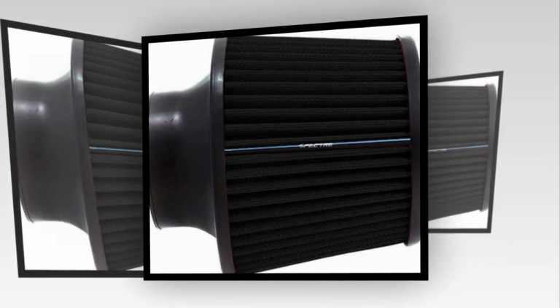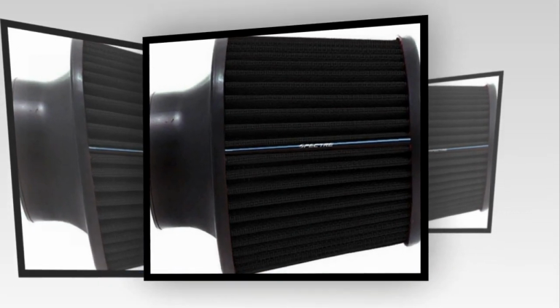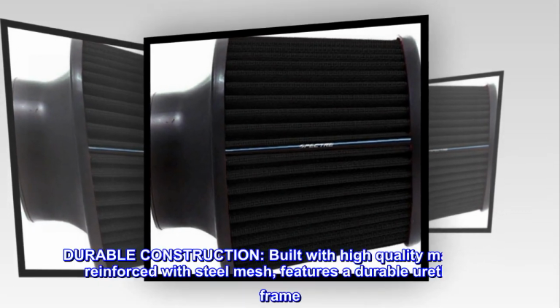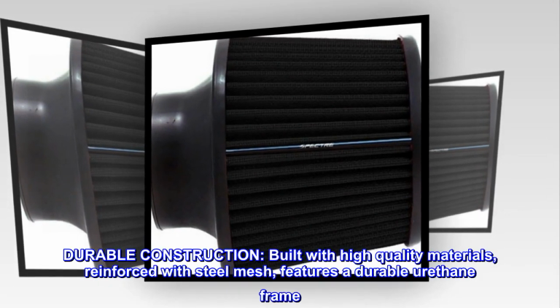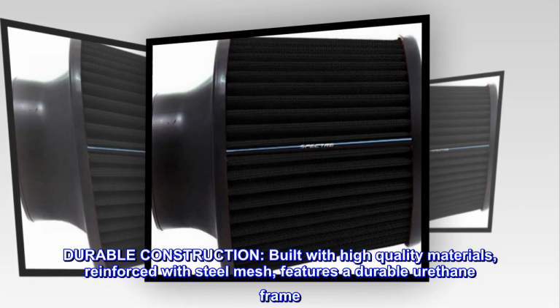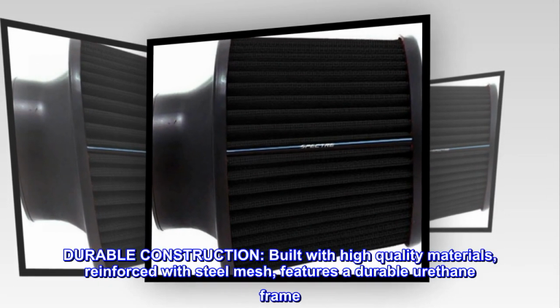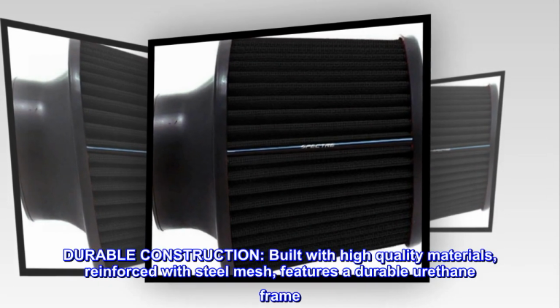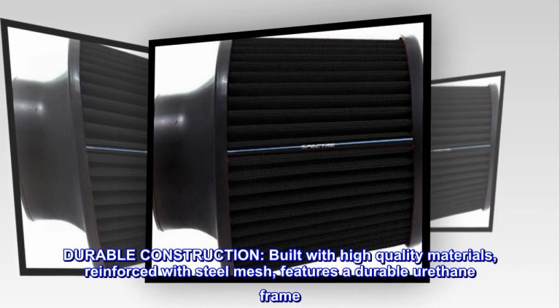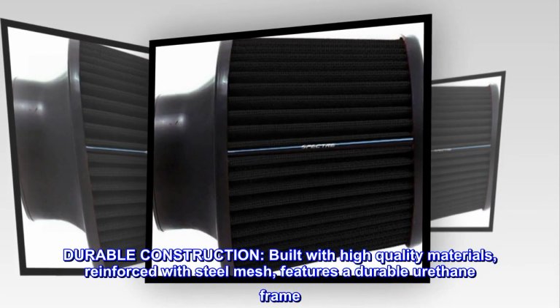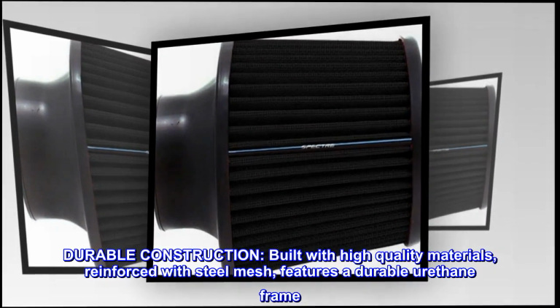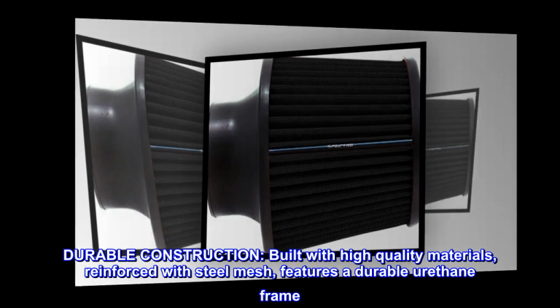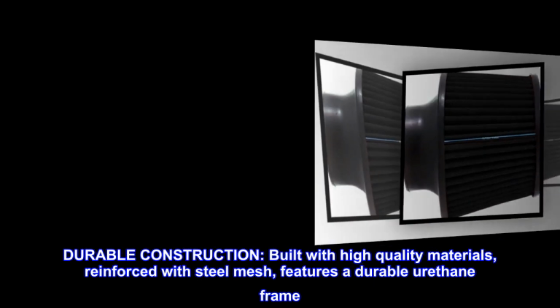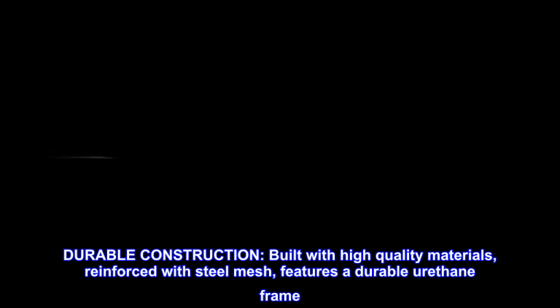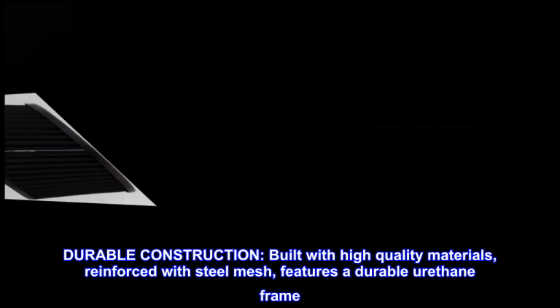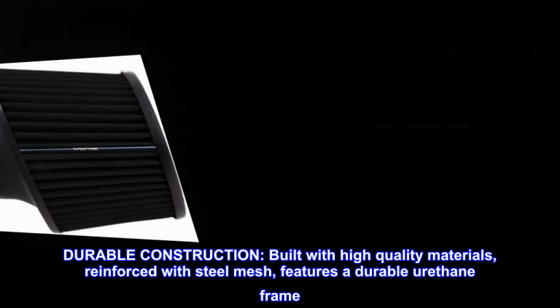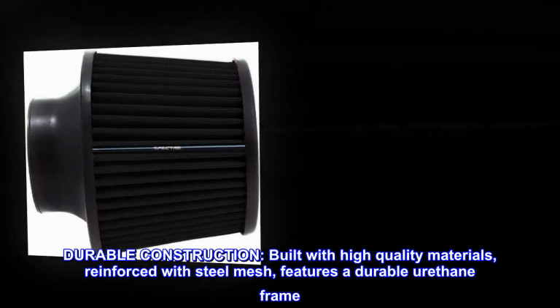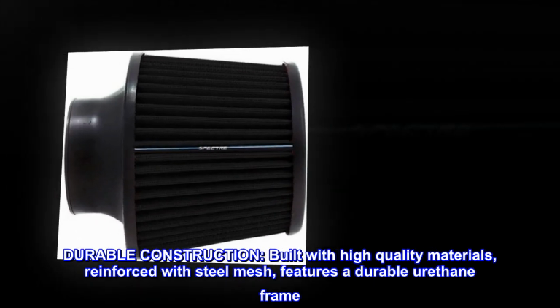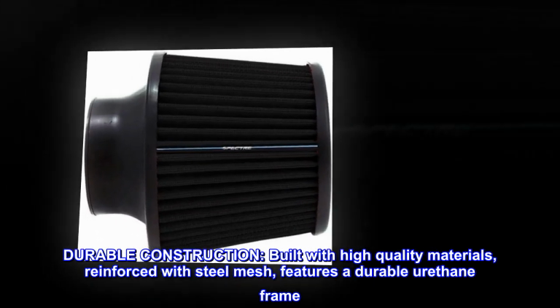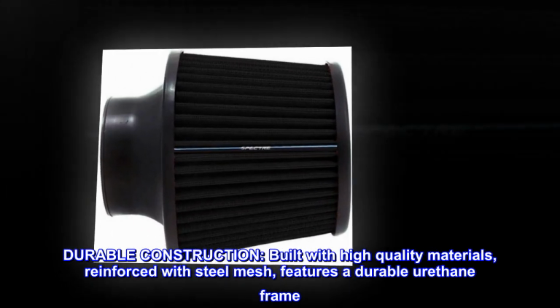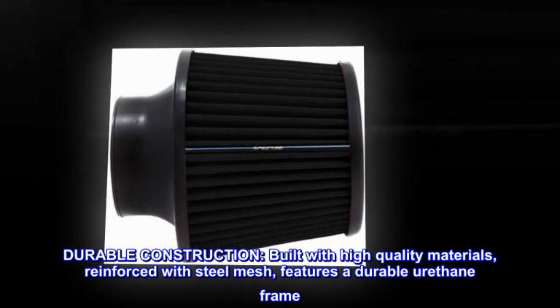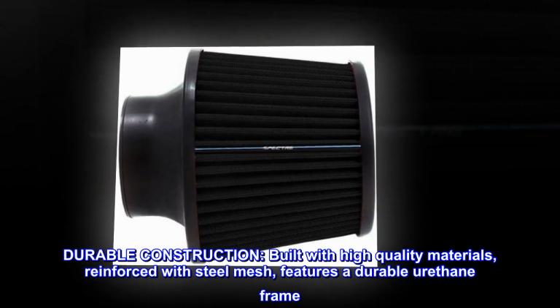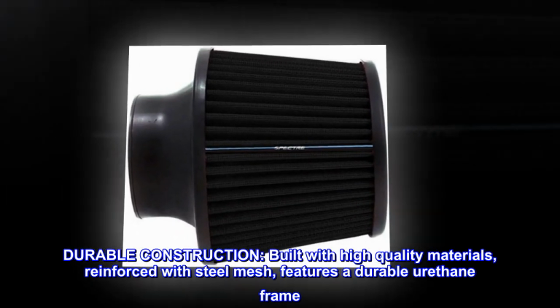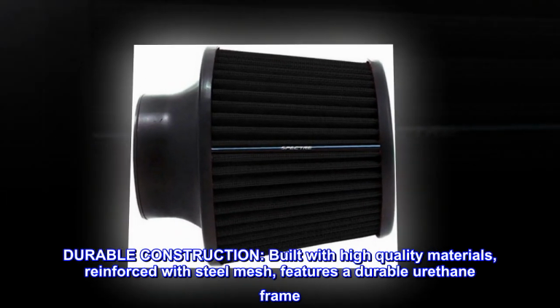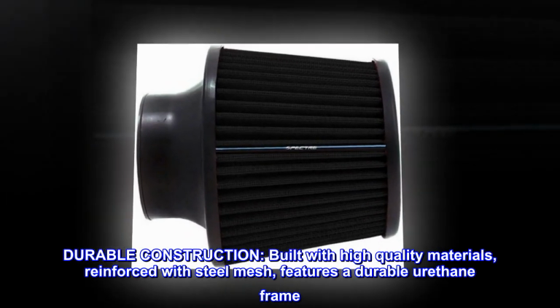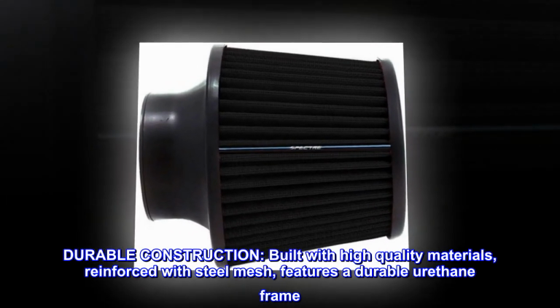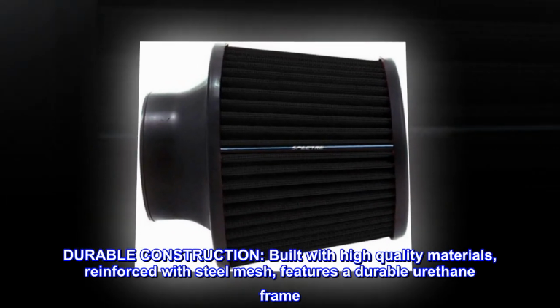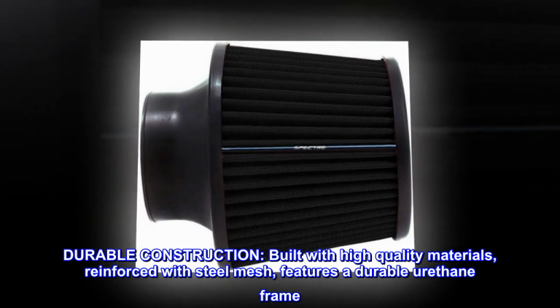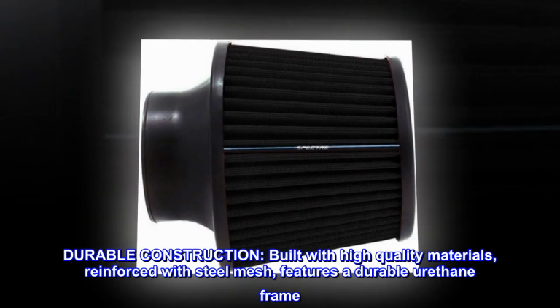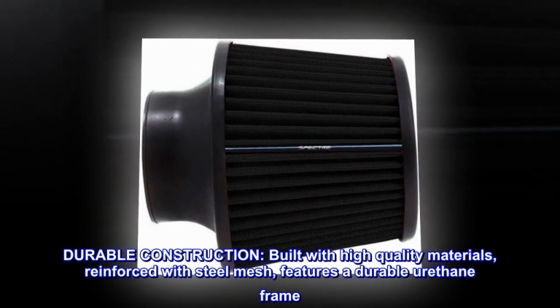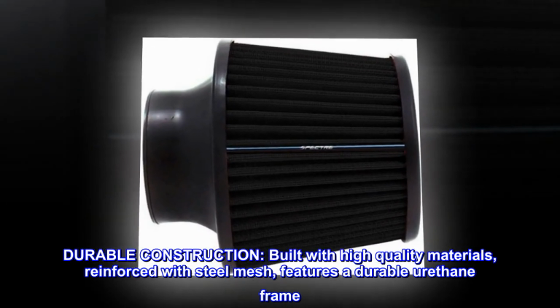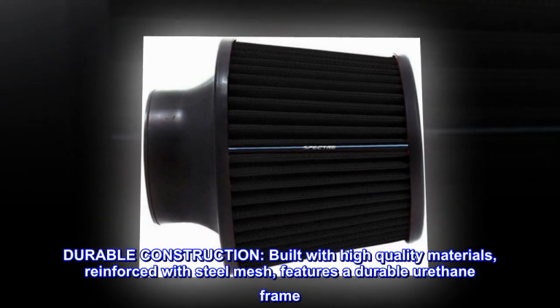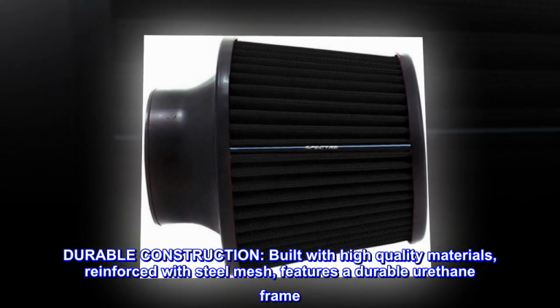Durable construction. Built with high-quality materials, reinforced with steel mesh, and features a durable urethane frame.